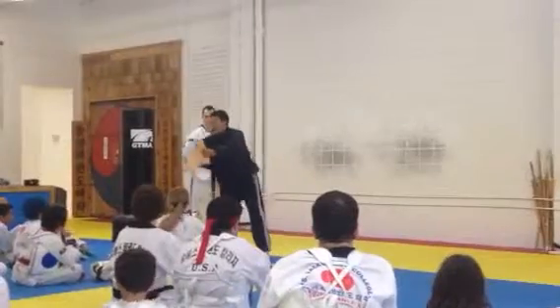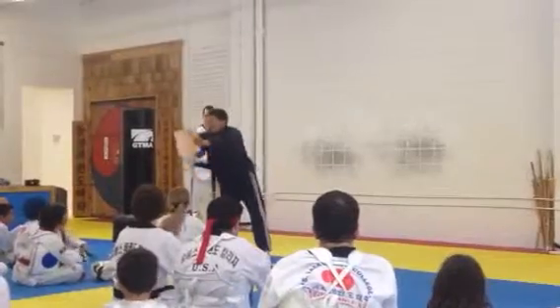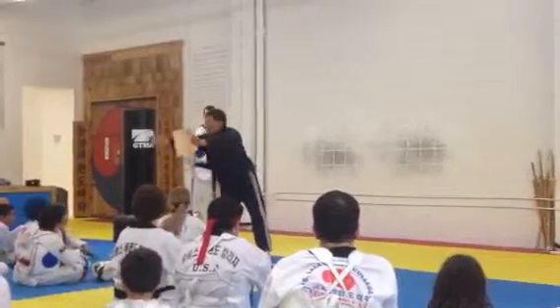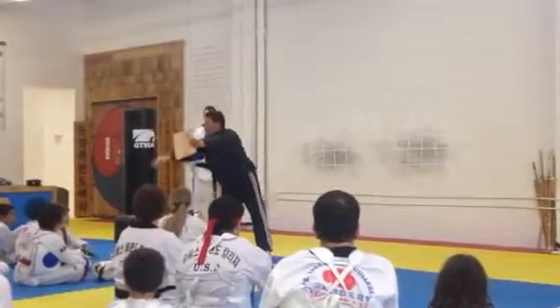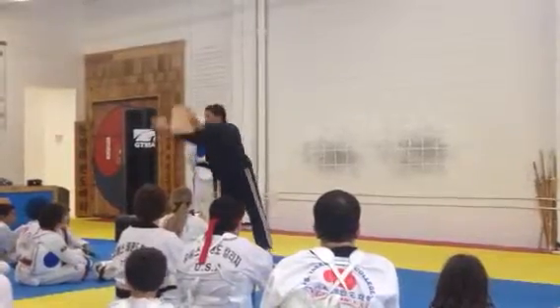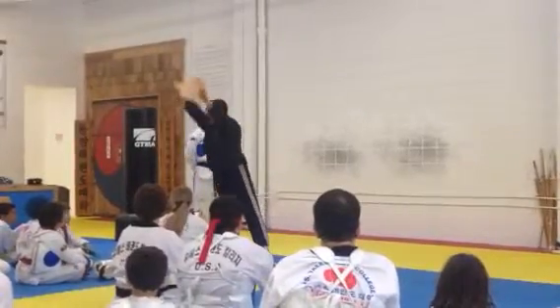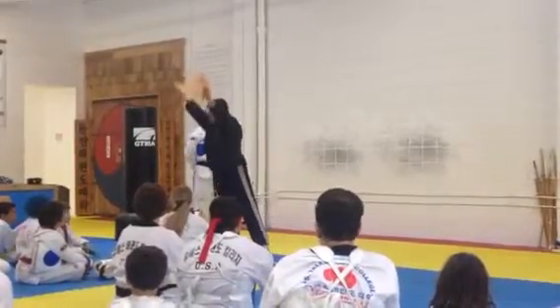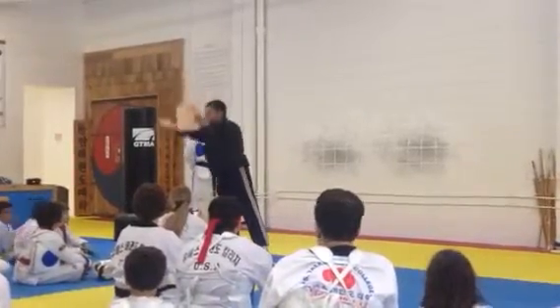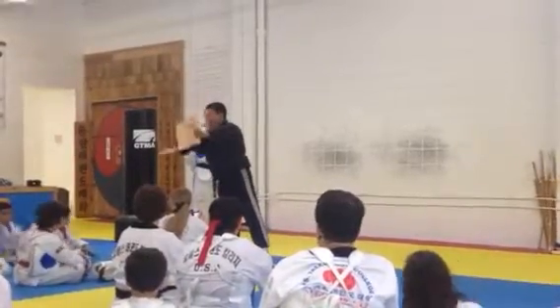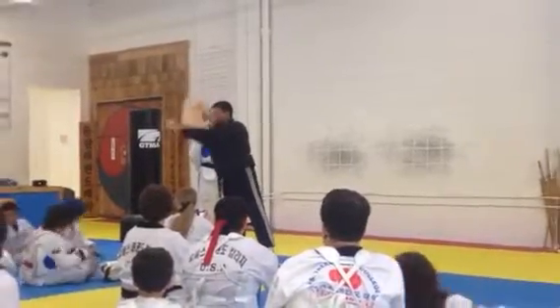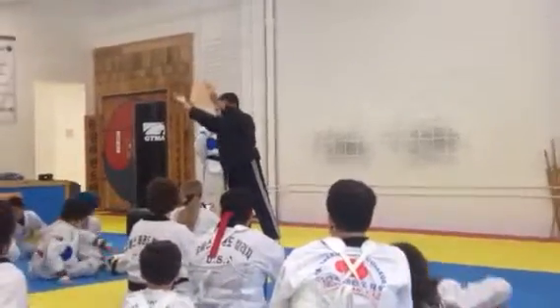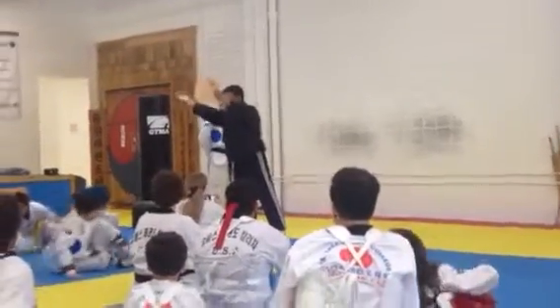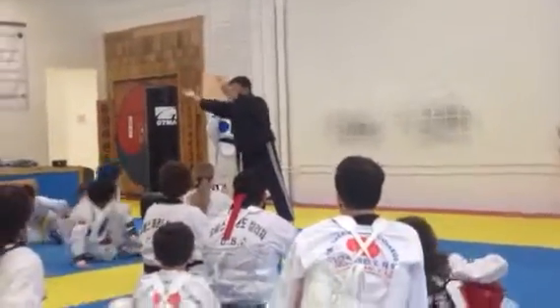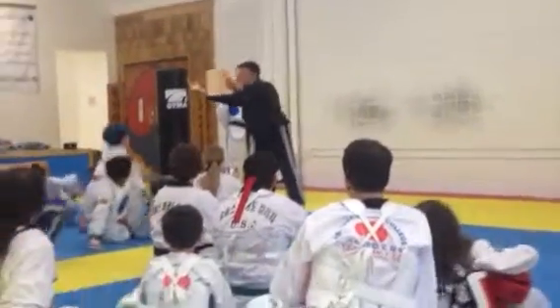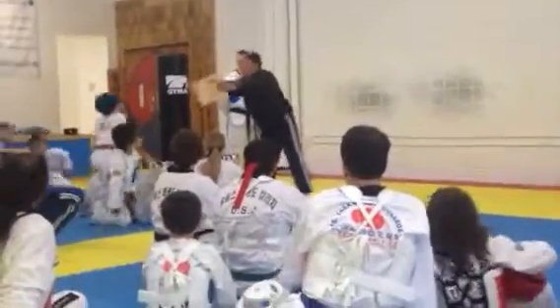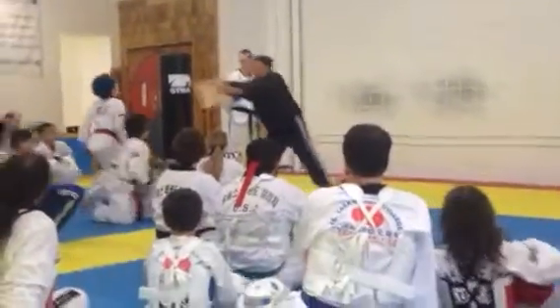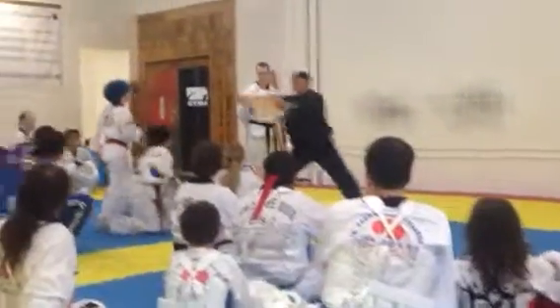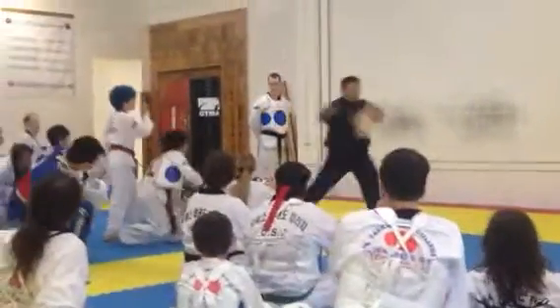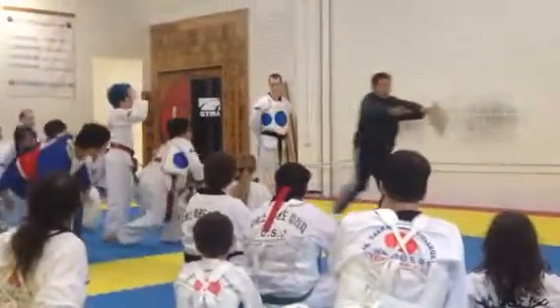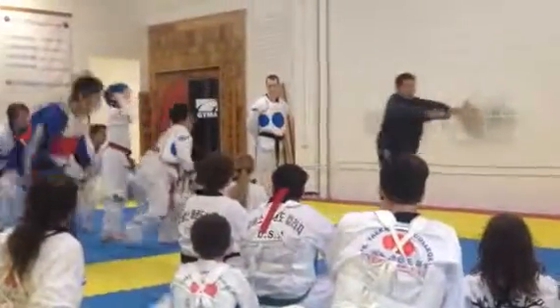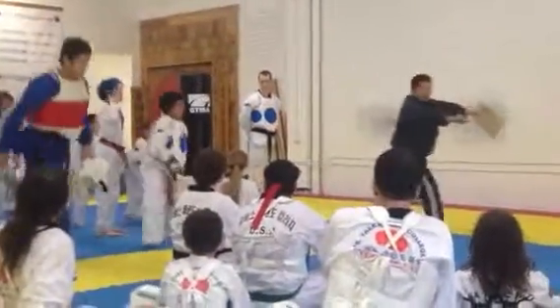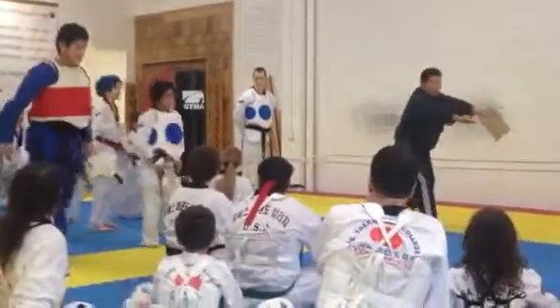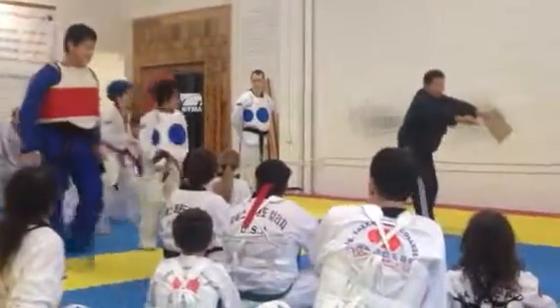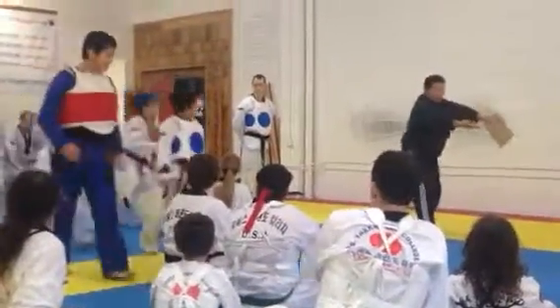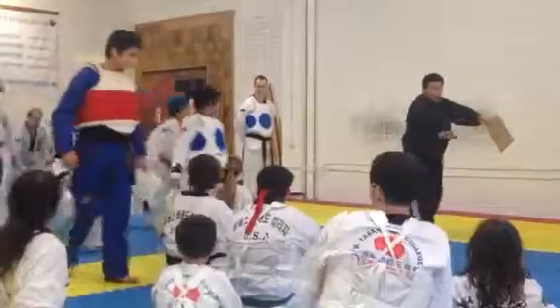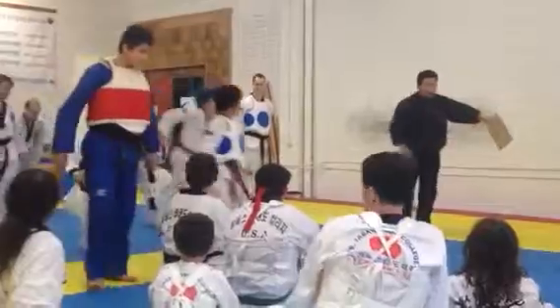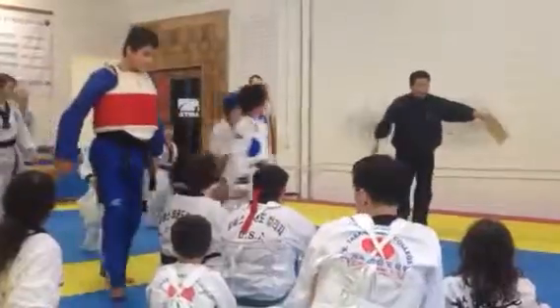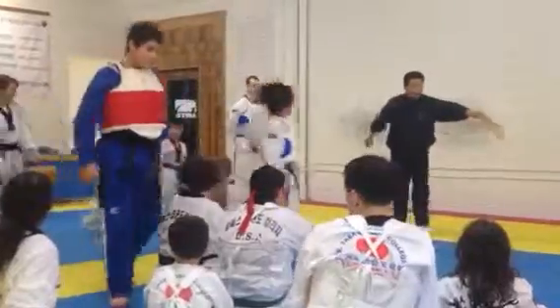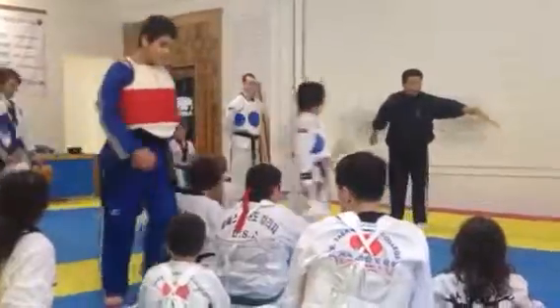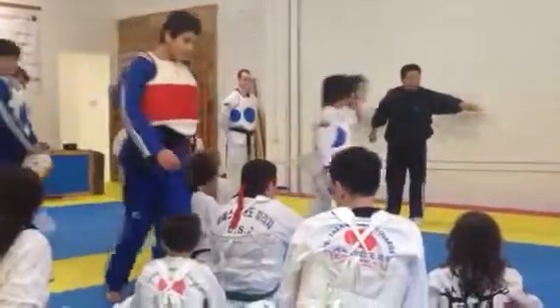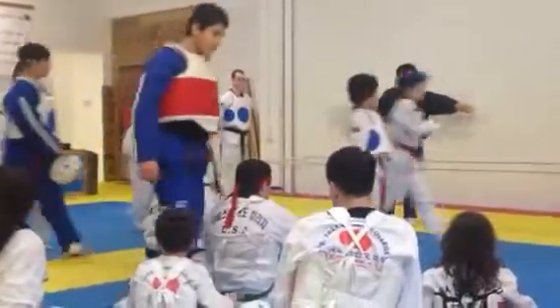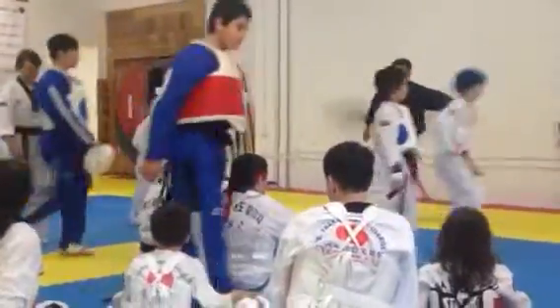You guys, stand up! Stand up and move! Stand up! You have a second — to the end.